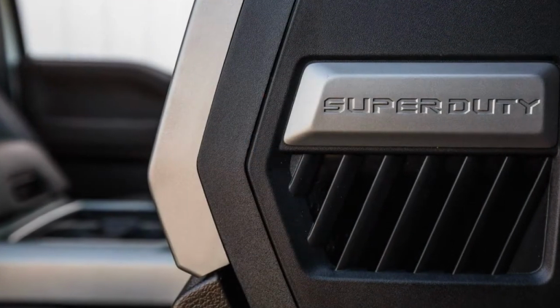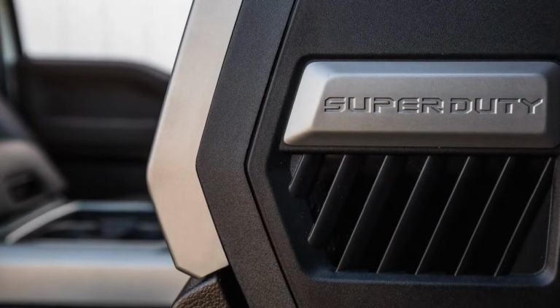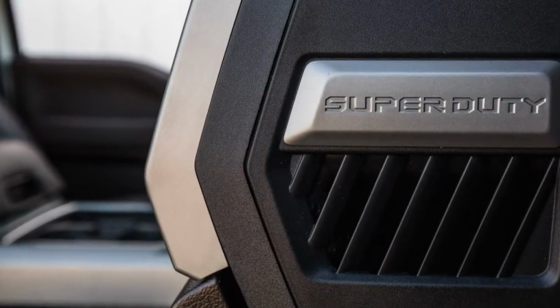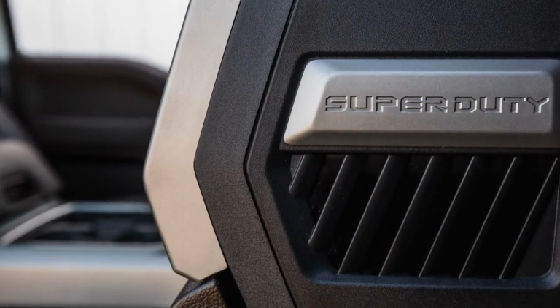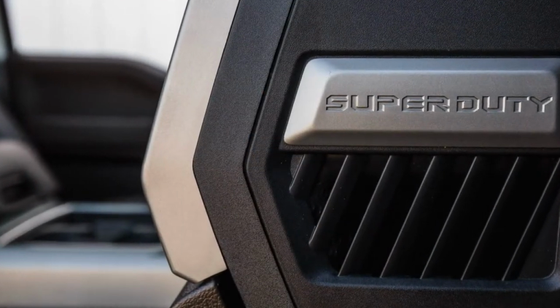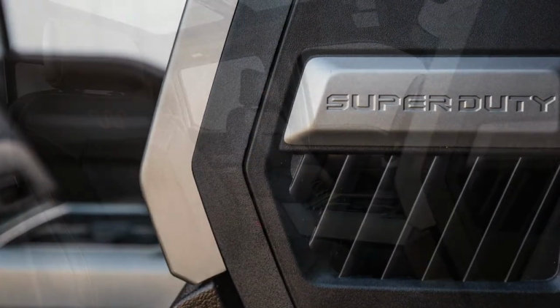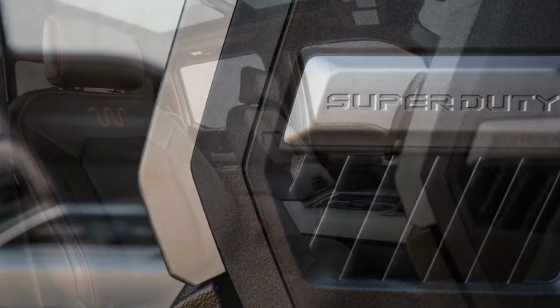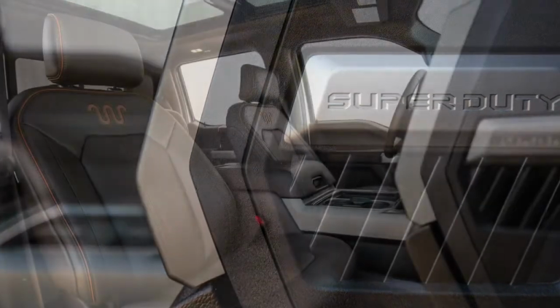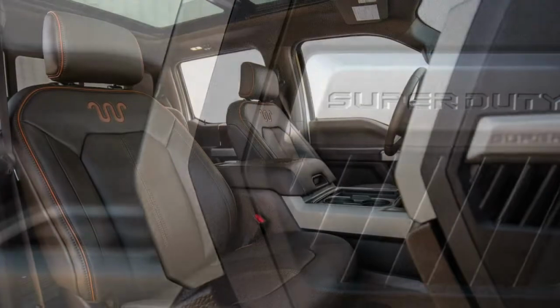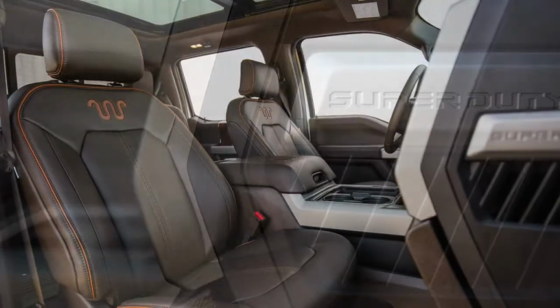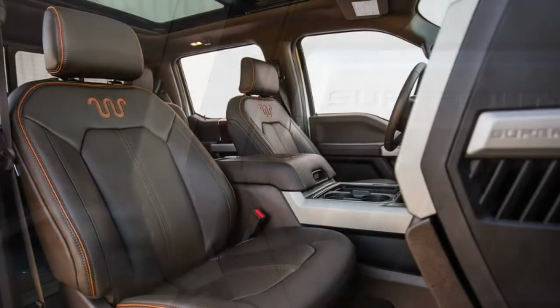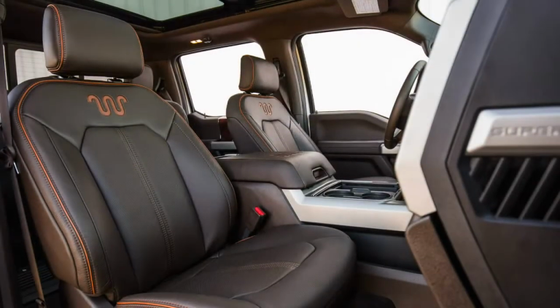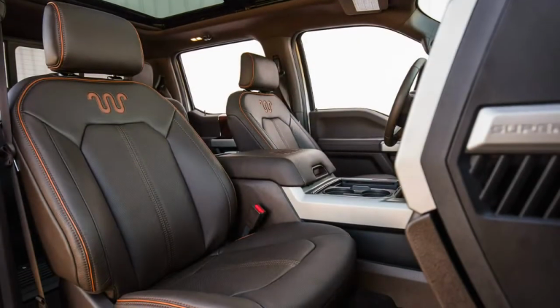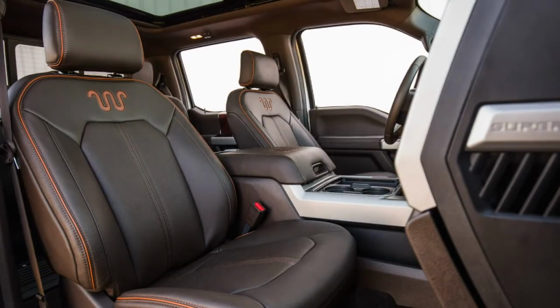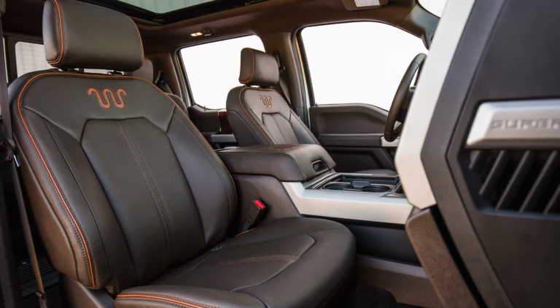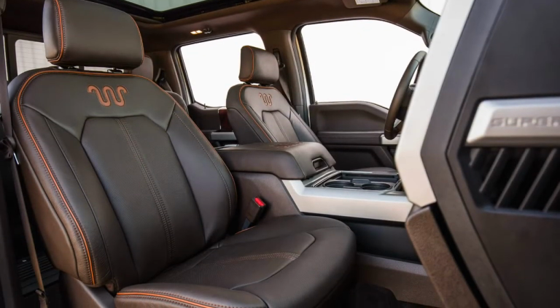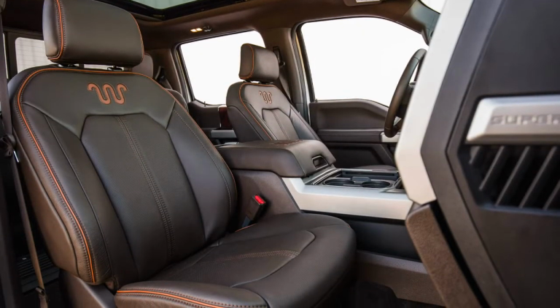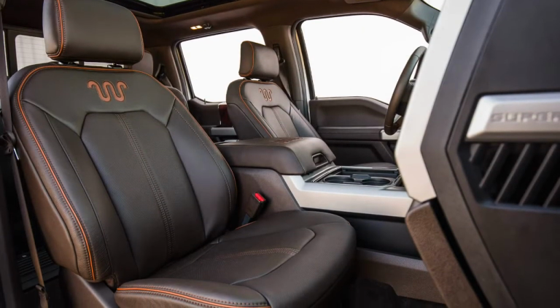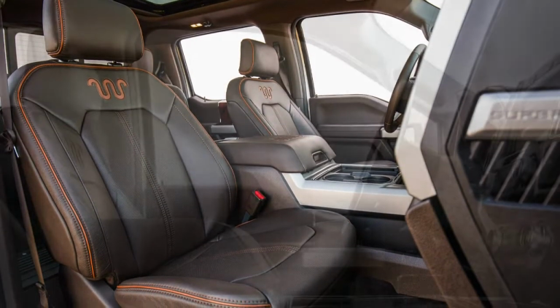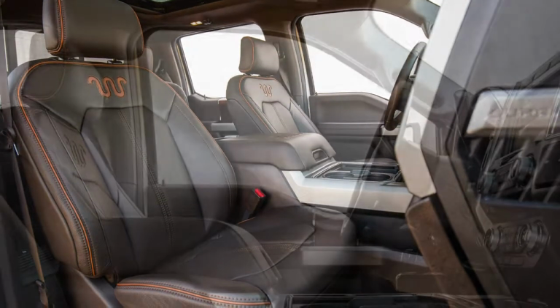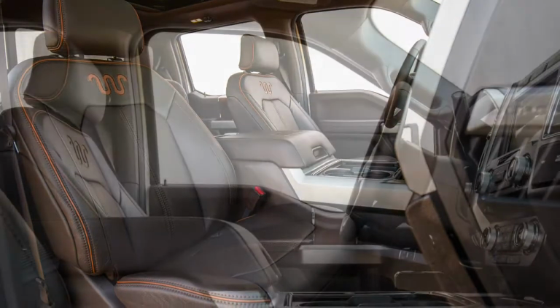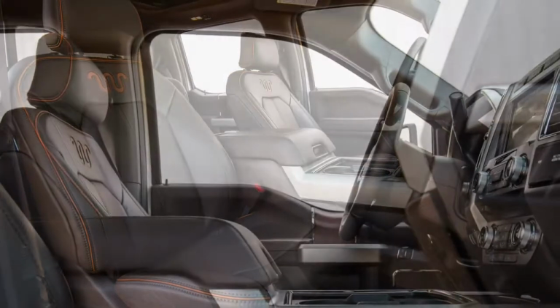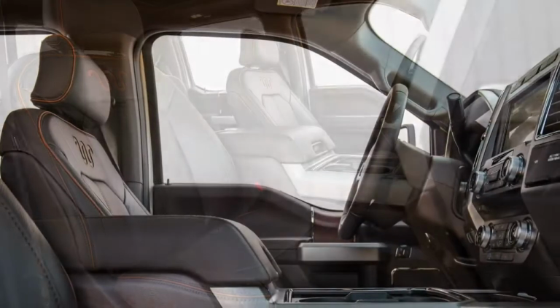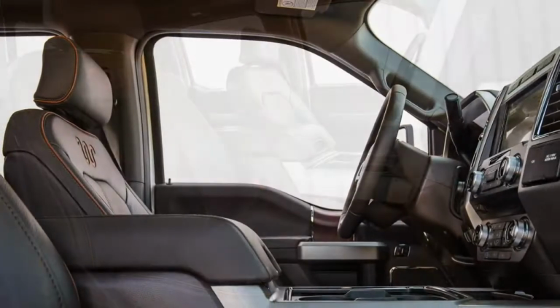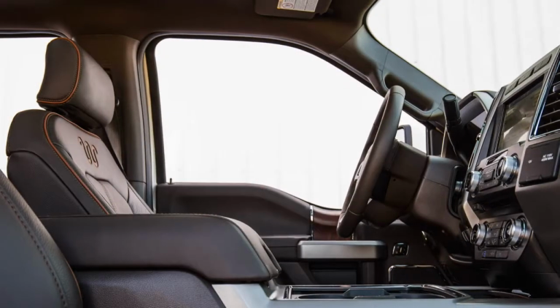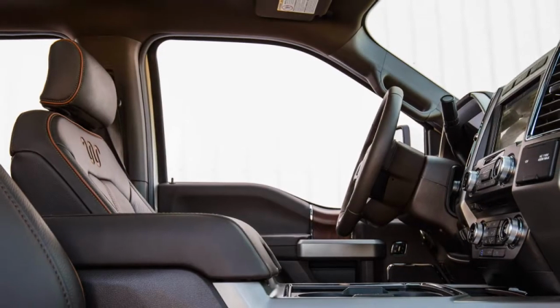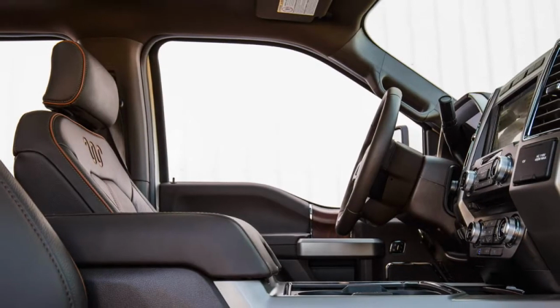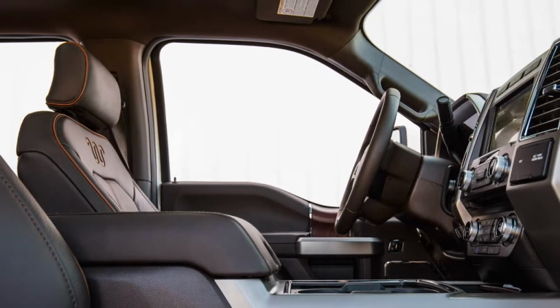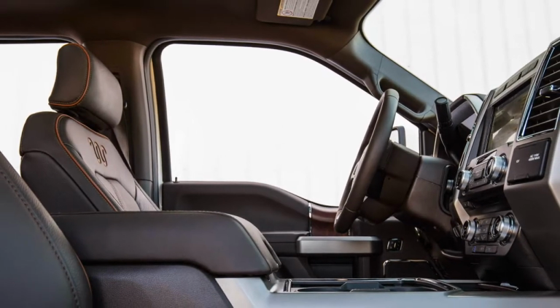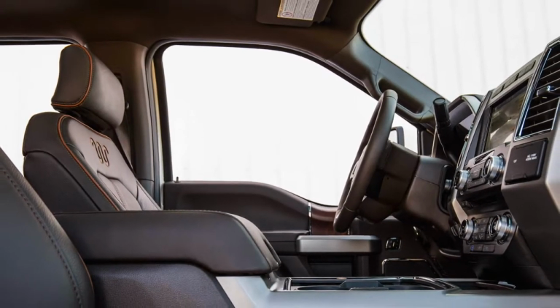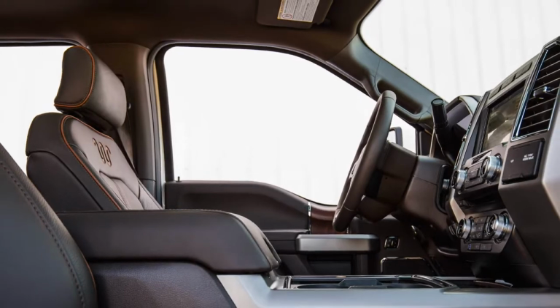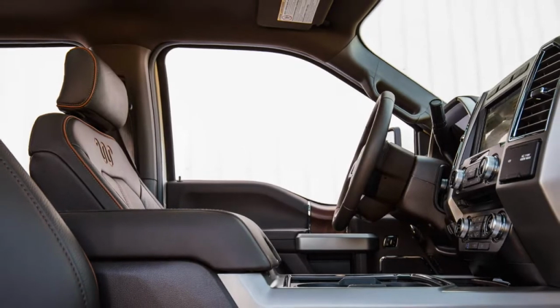If all your hauling, towing, and pulling needs are uncovered by the F-450, you are driving truck — not a truck.